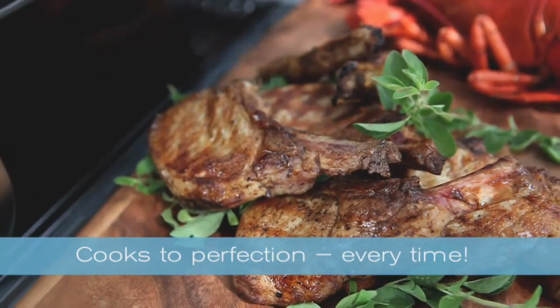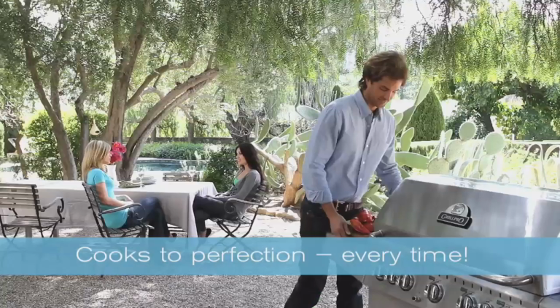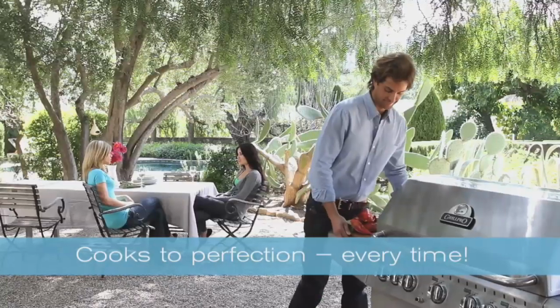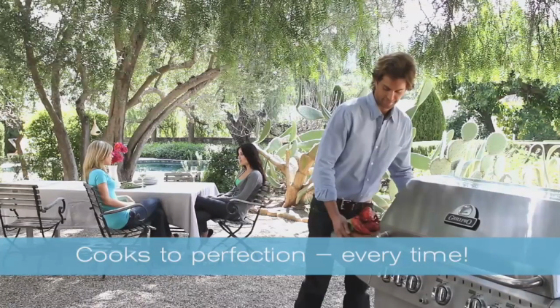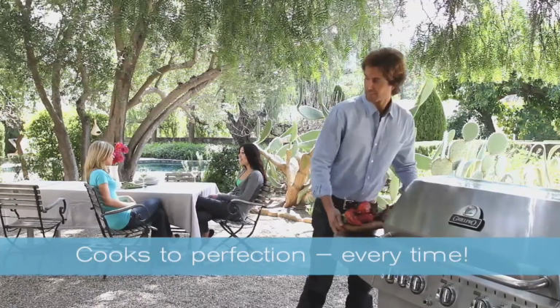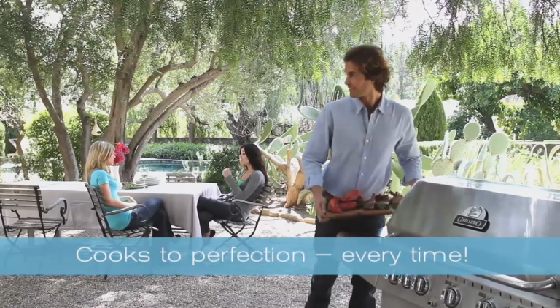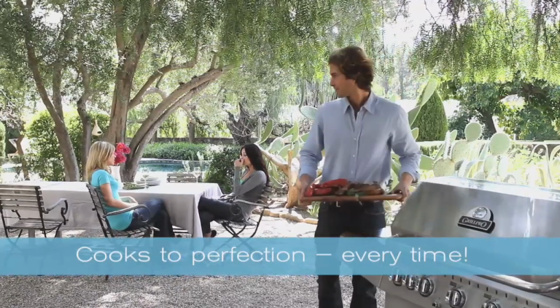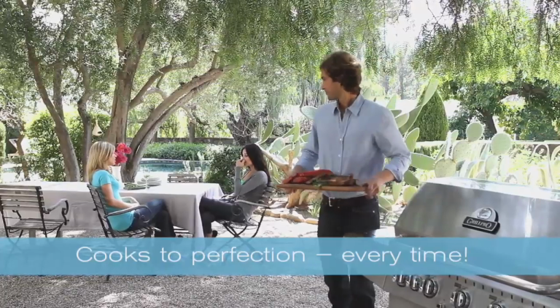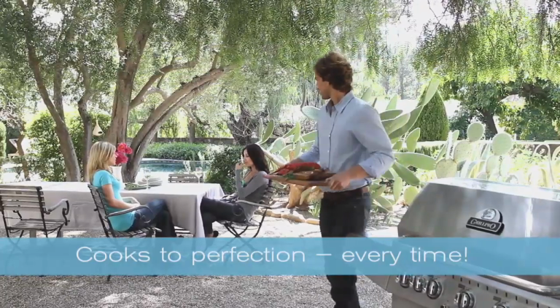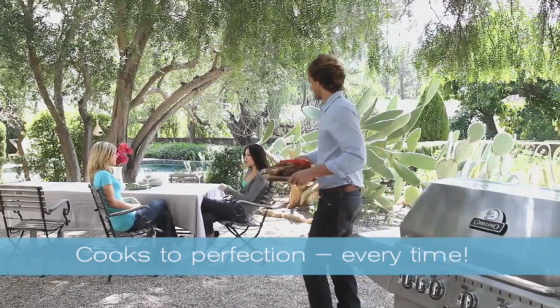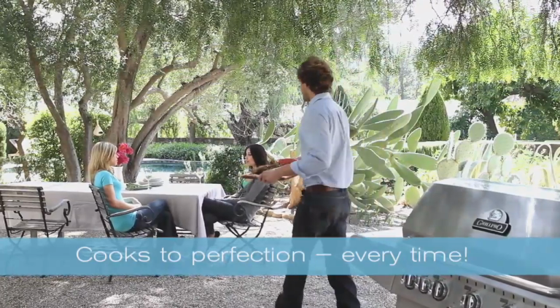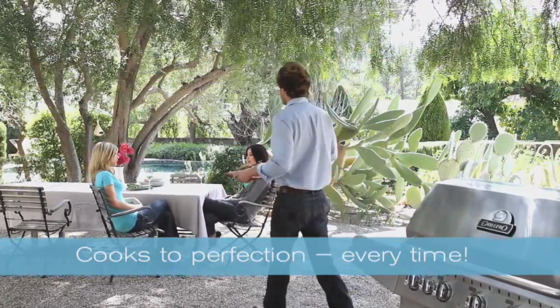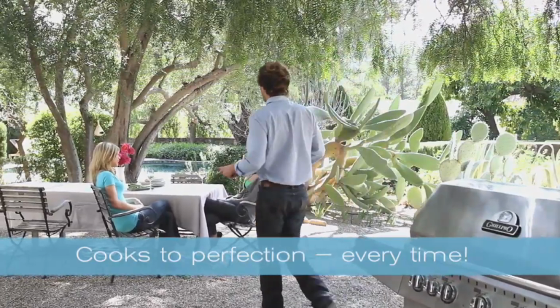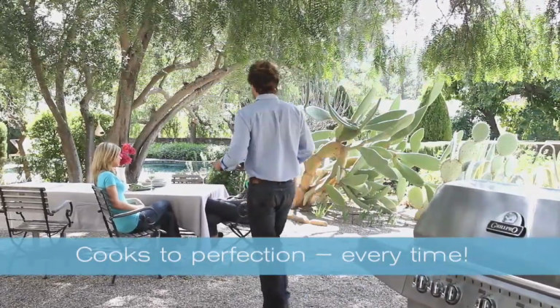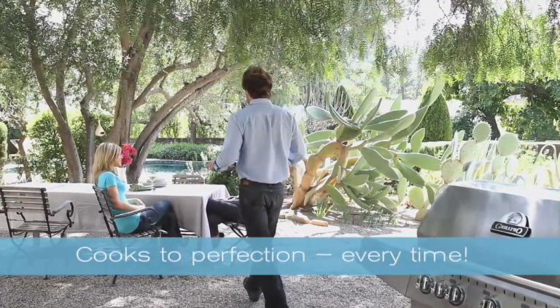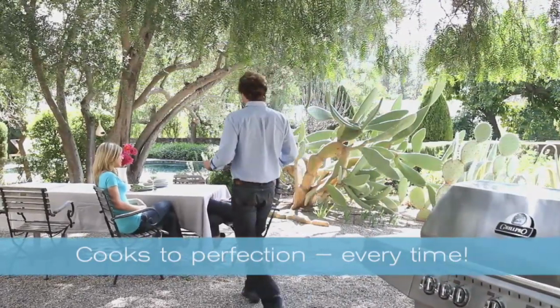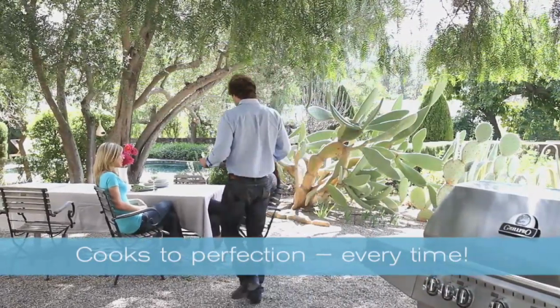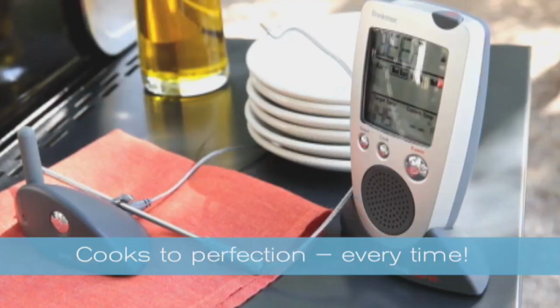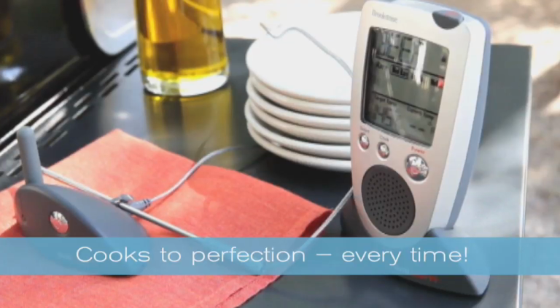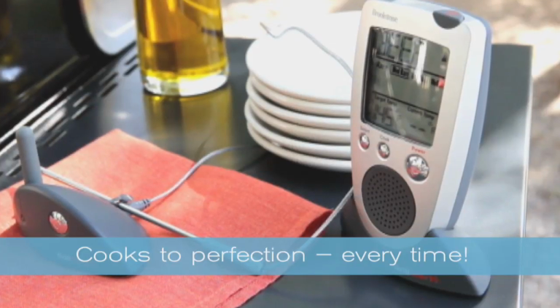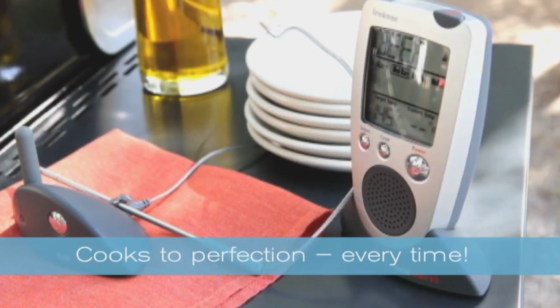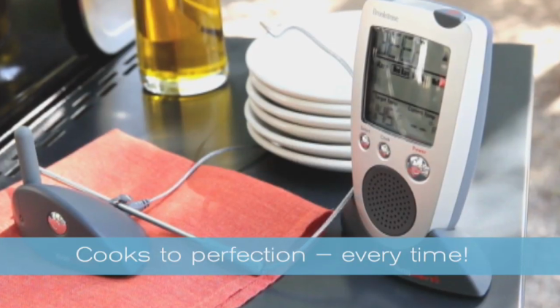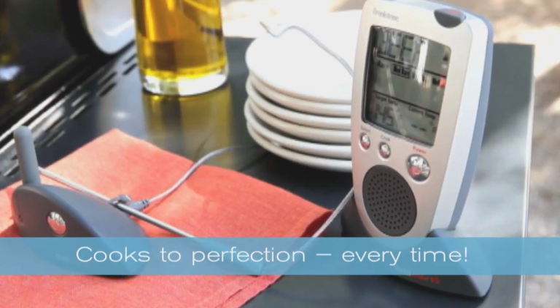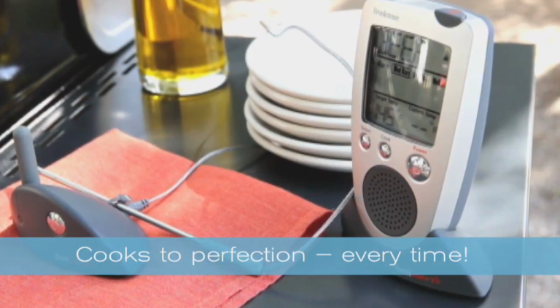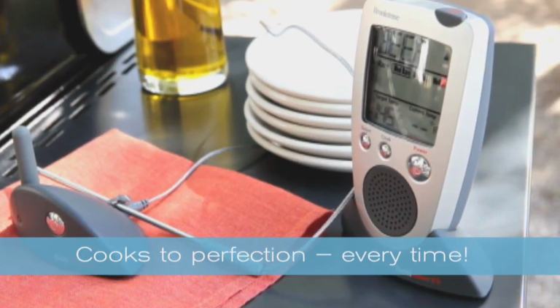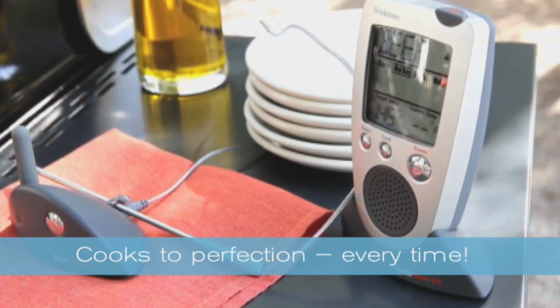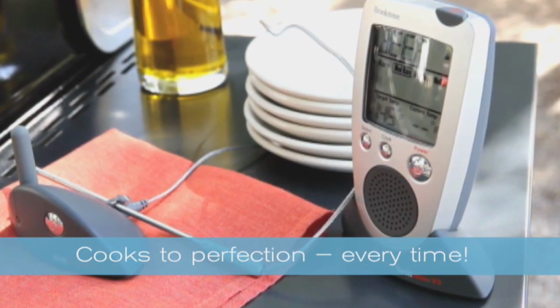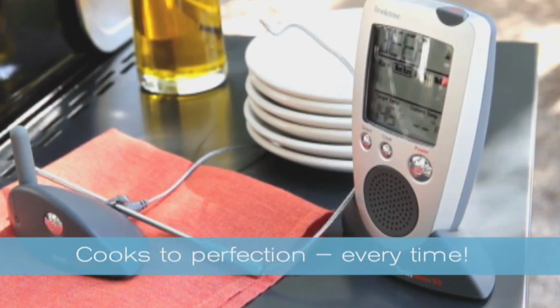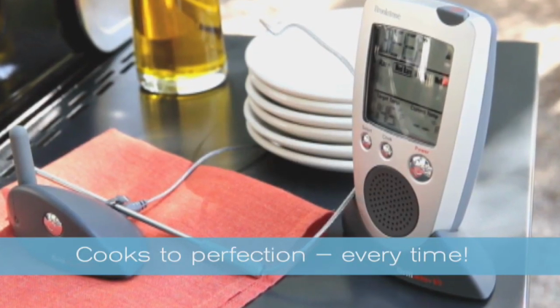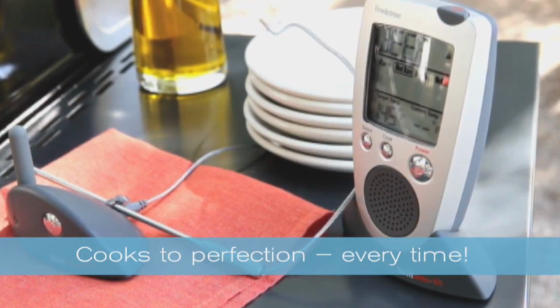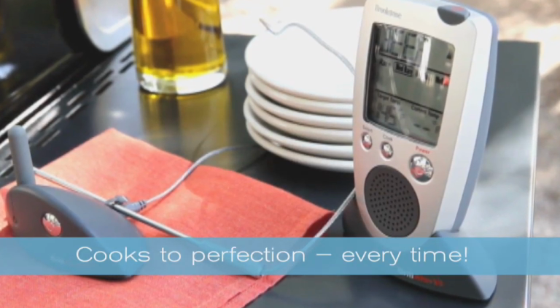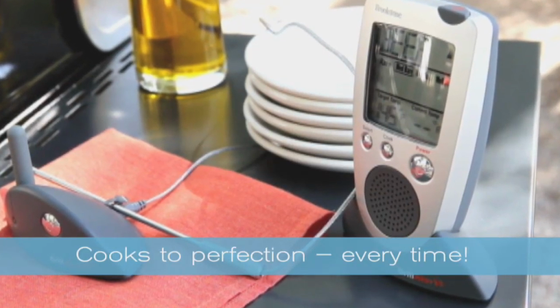Next time you barbecue, don't hover over the grill and worry. Let Grill Alert help you cook to perfection every time.